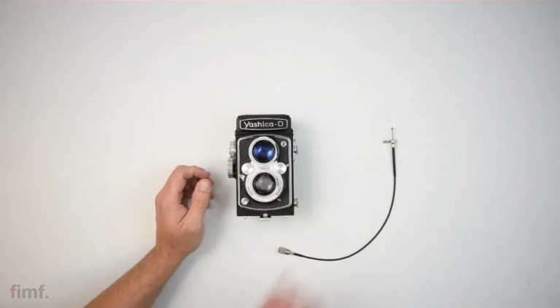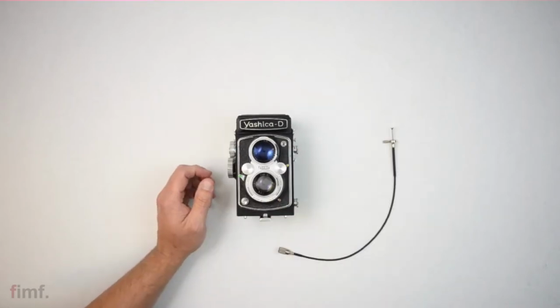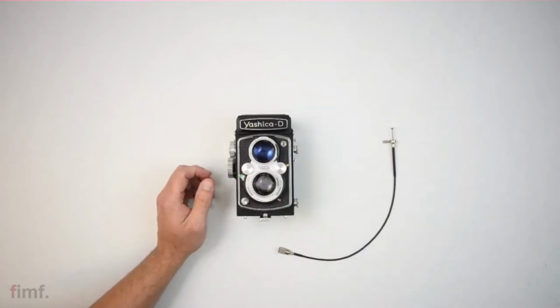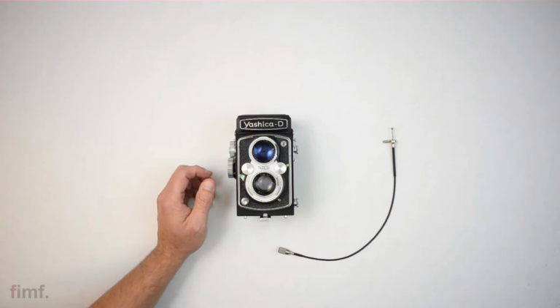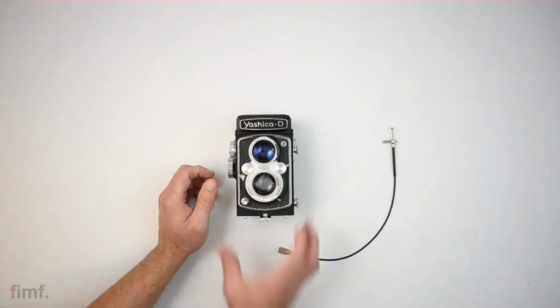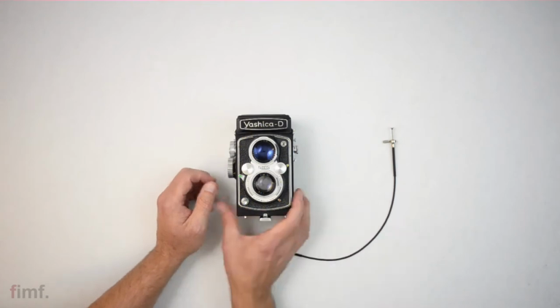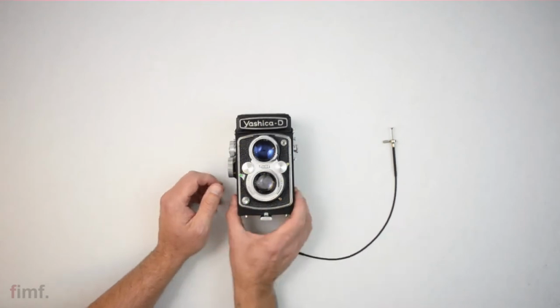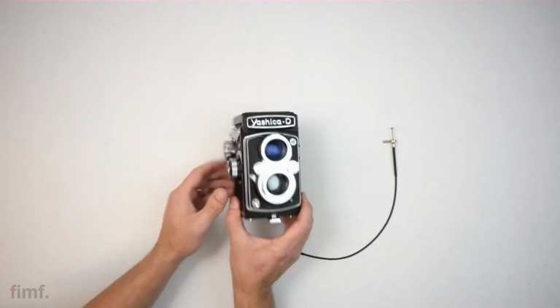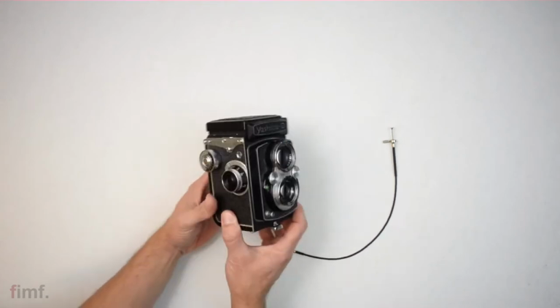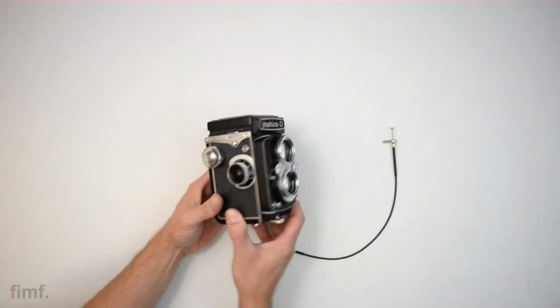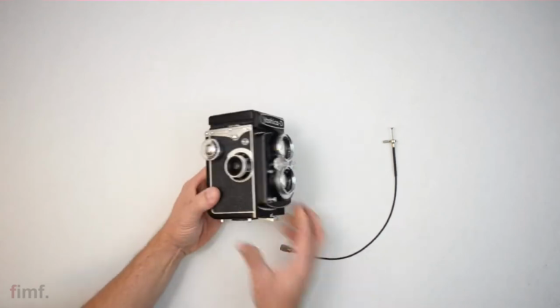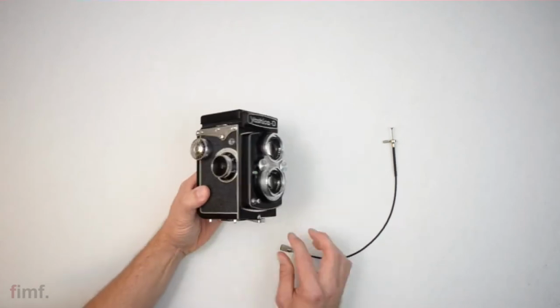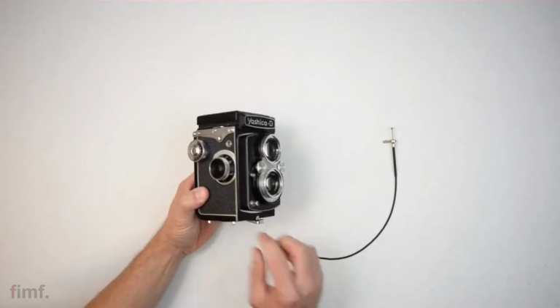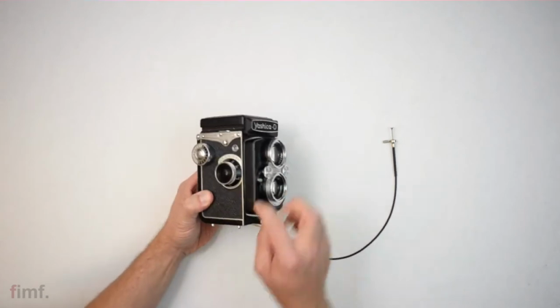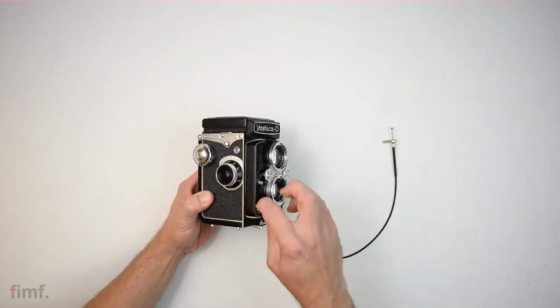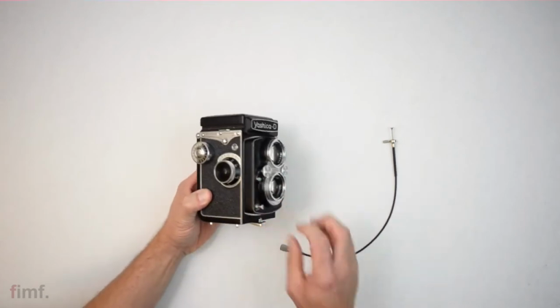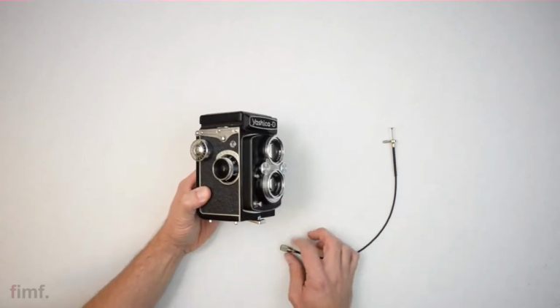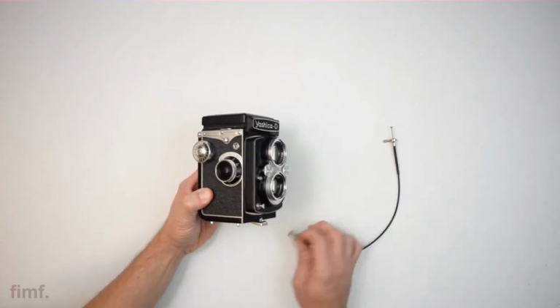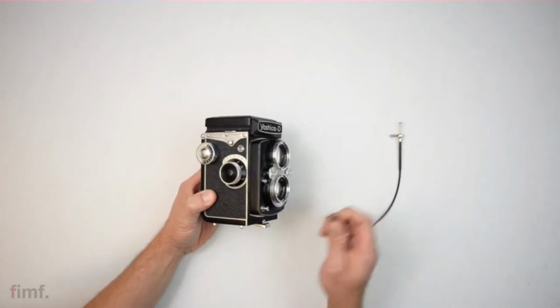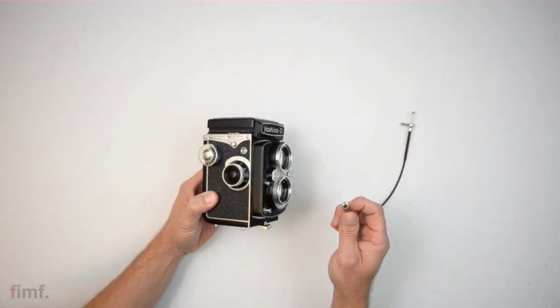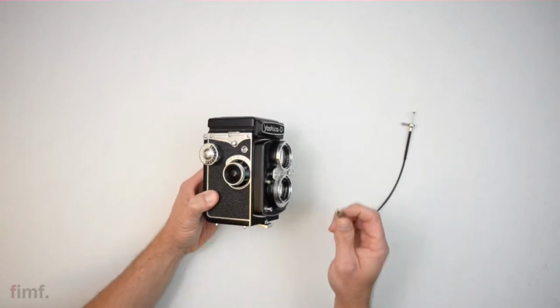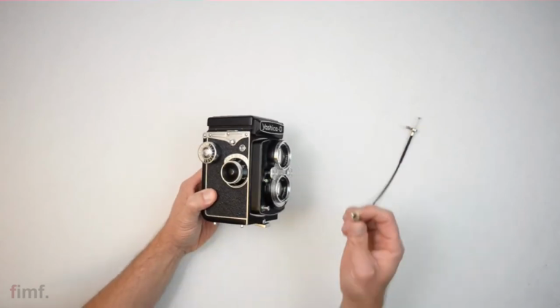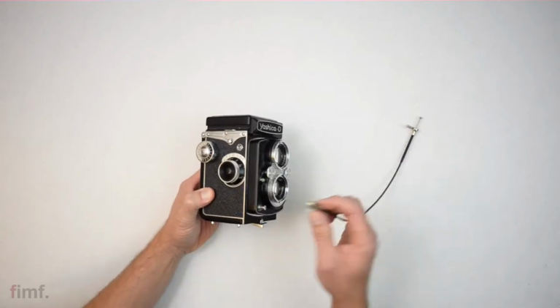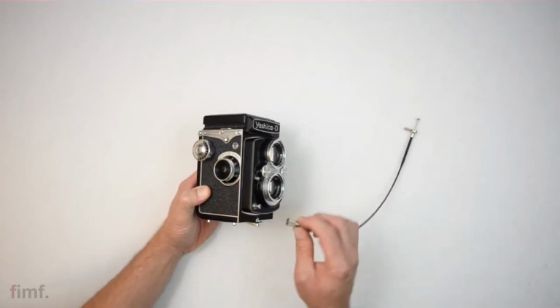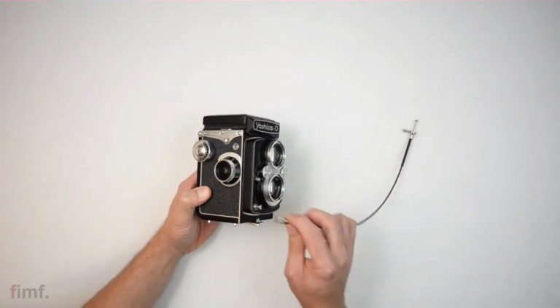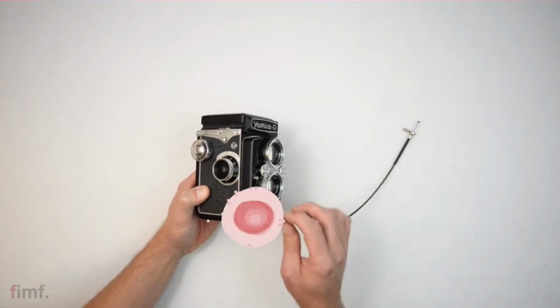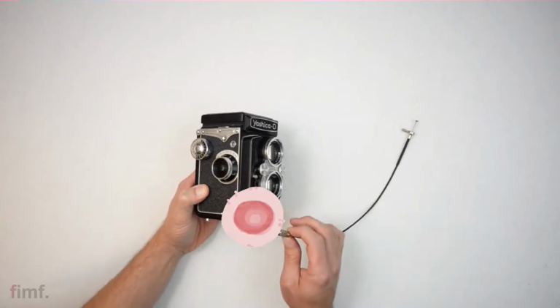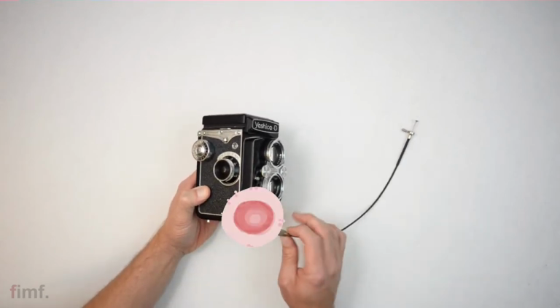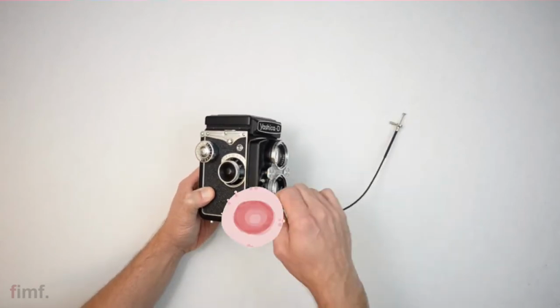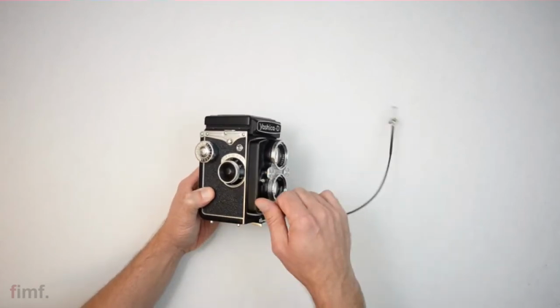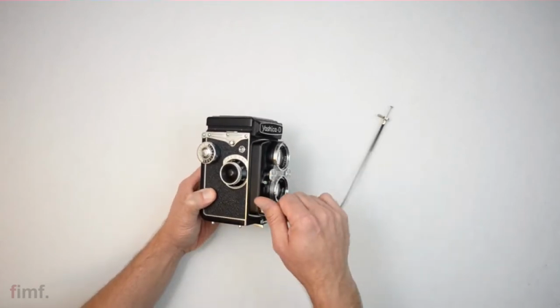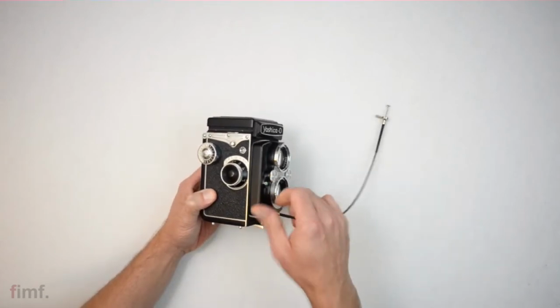If you want to put a cord on this, it's threaded. Get a Leica nipple and thread it on.